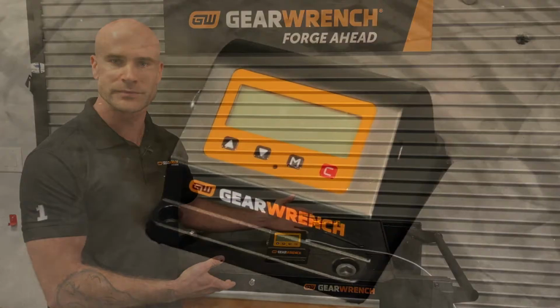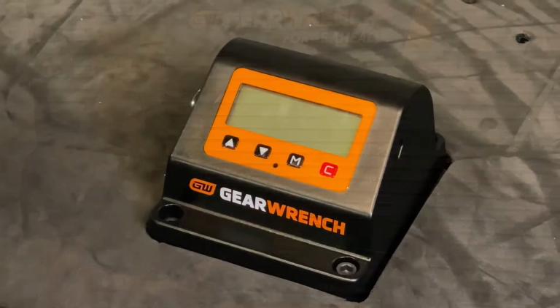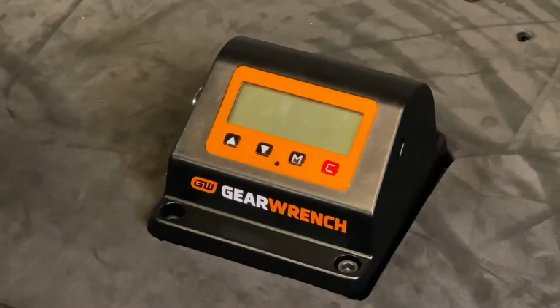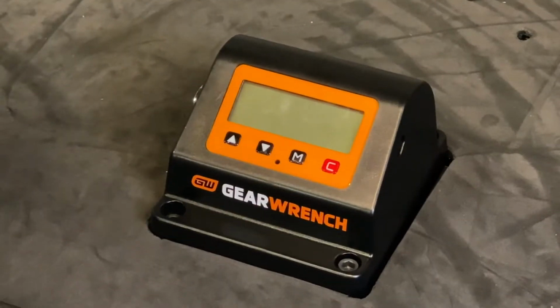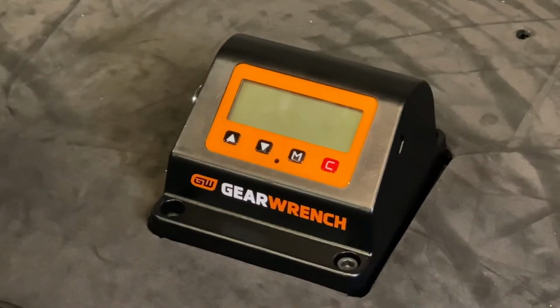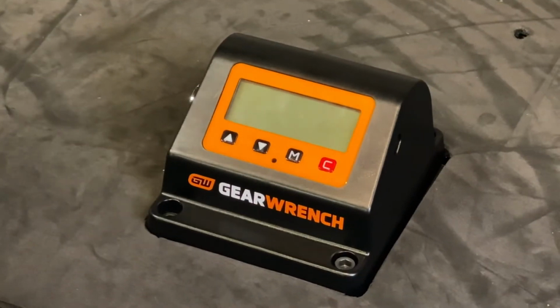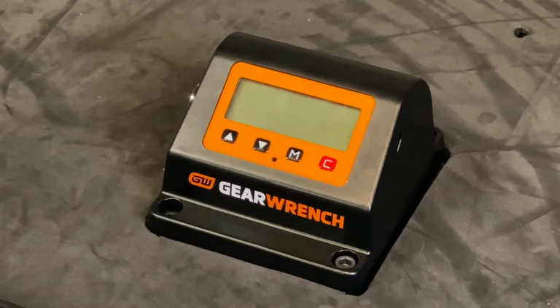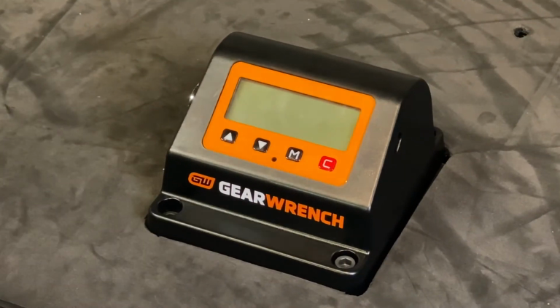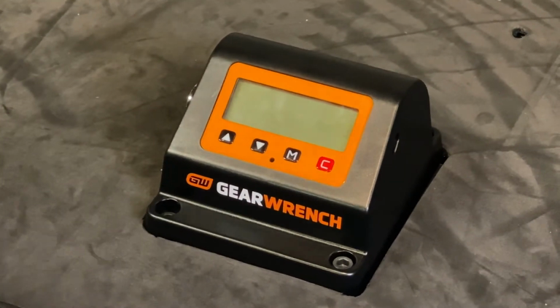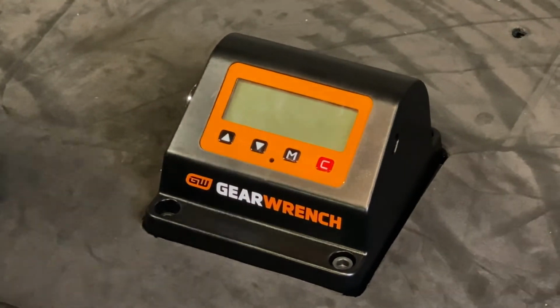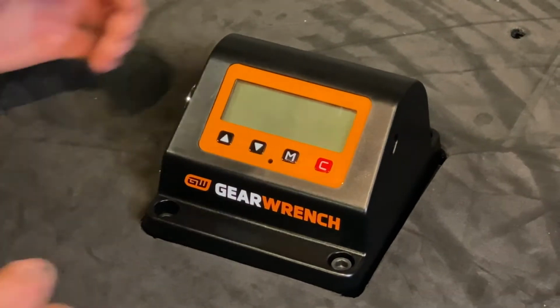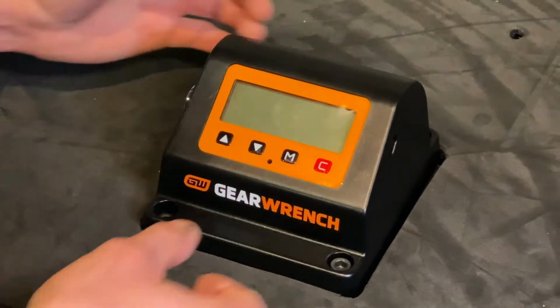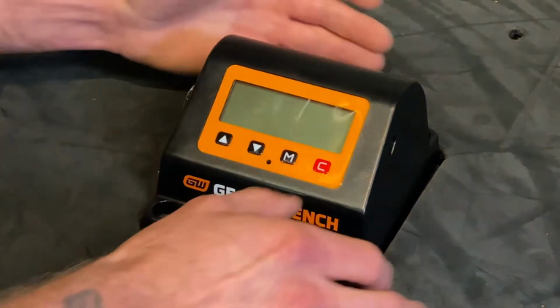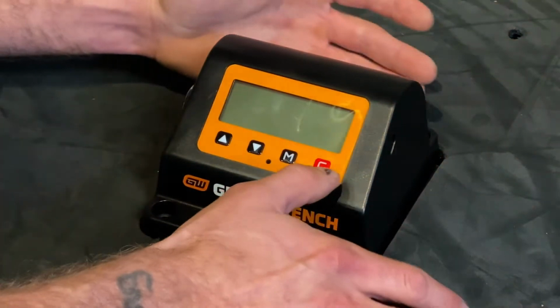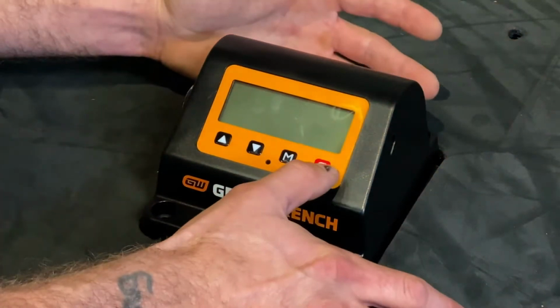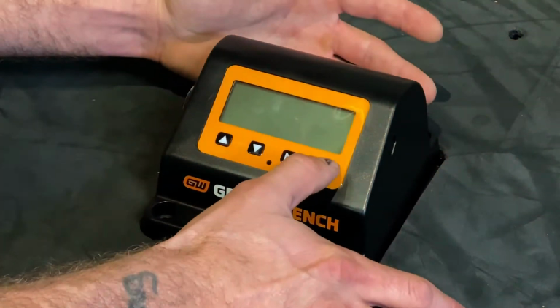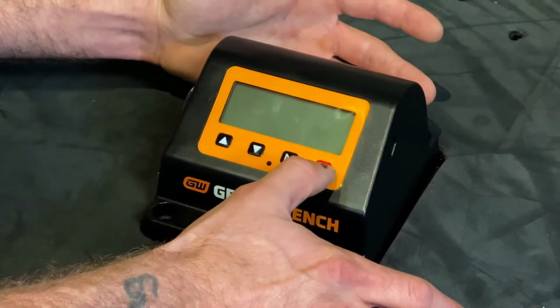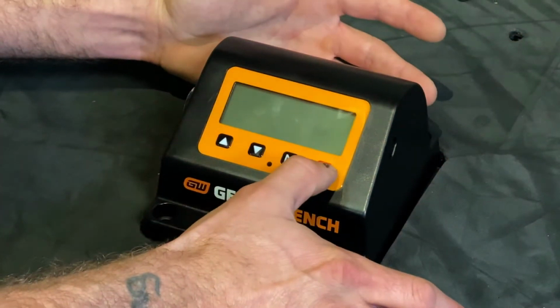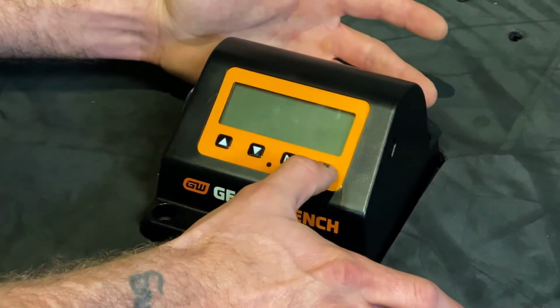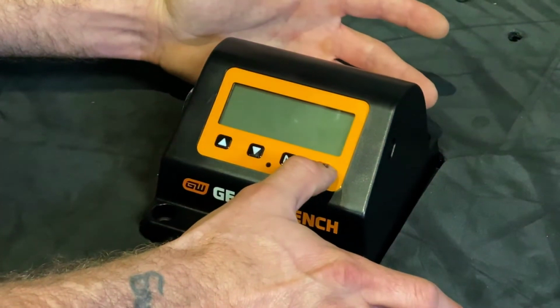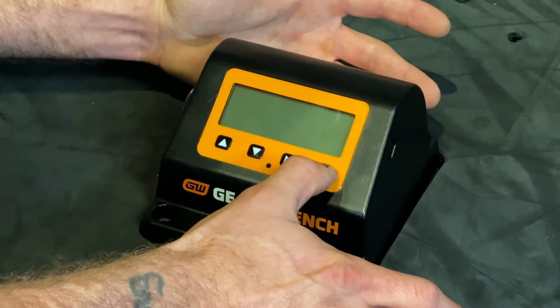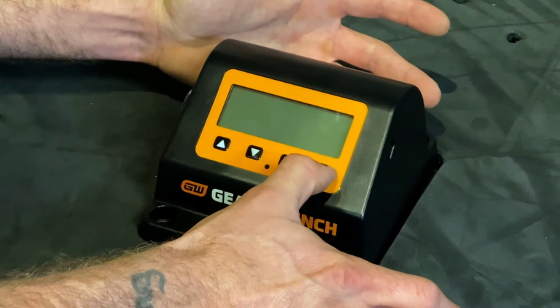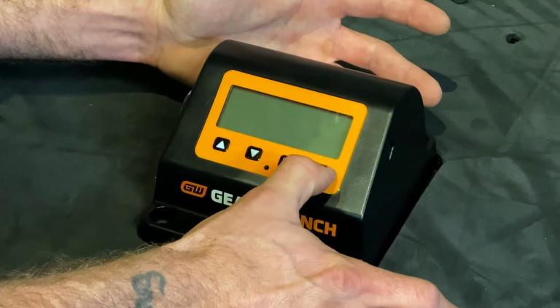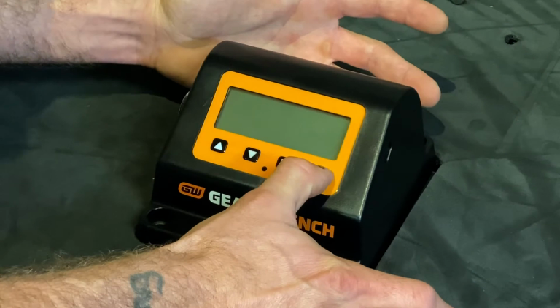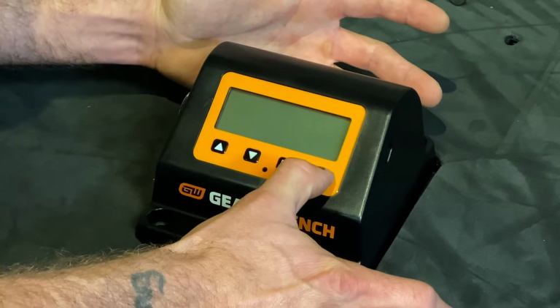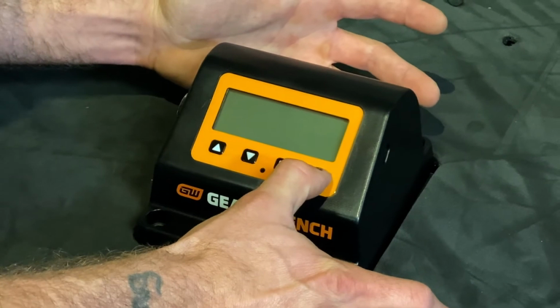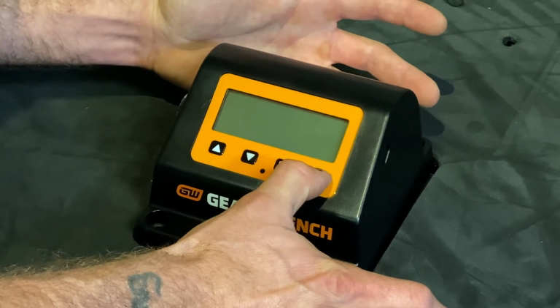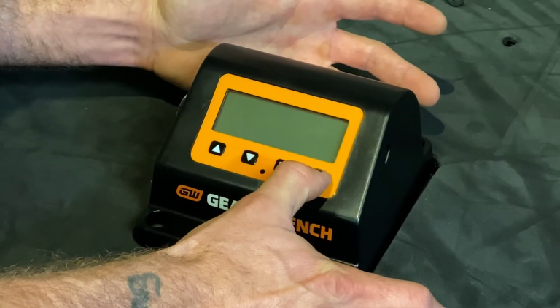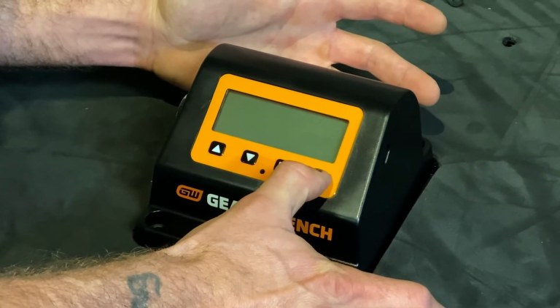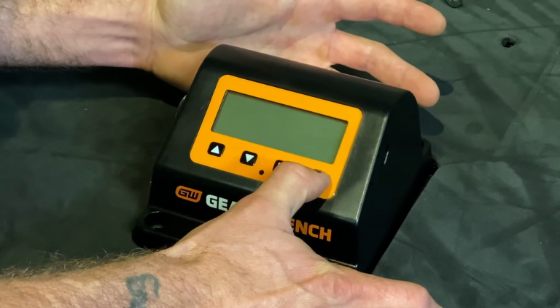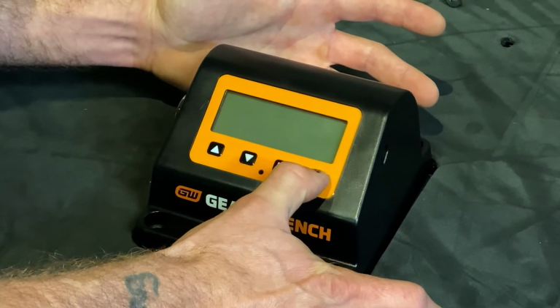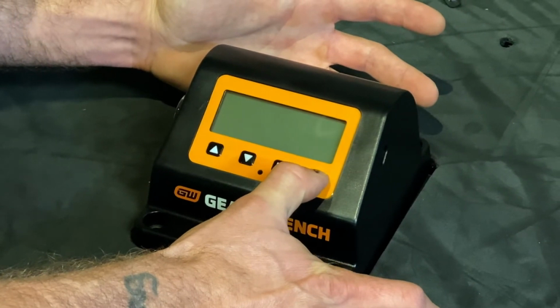The first step to using our benchtop torque tester is to hold the clear button for five seconds to power on.